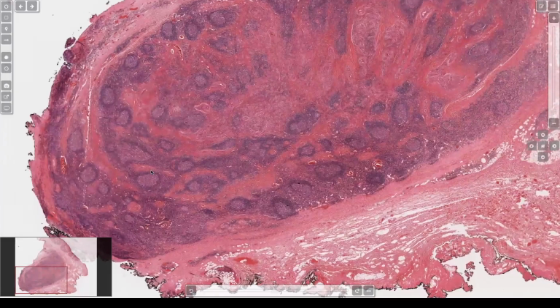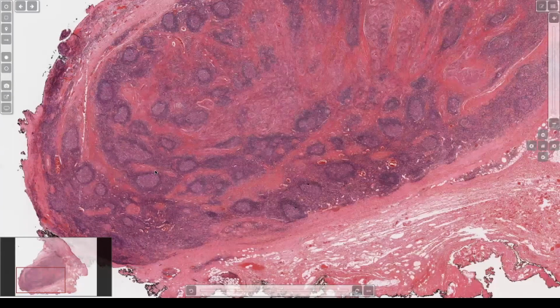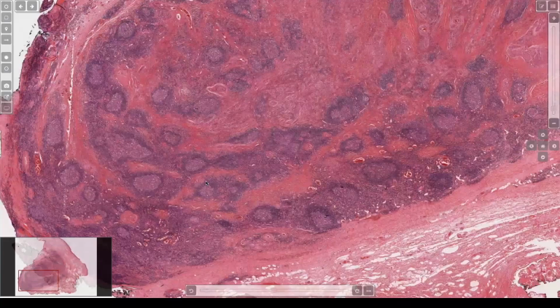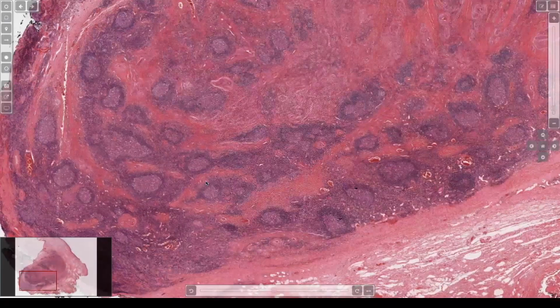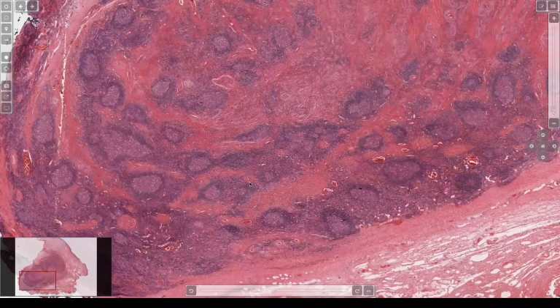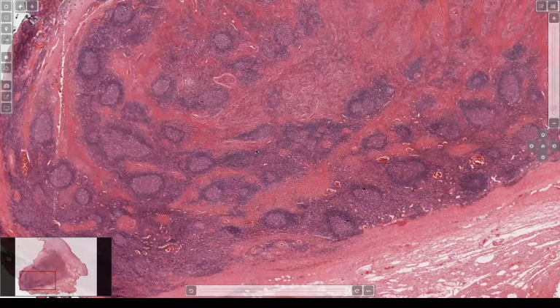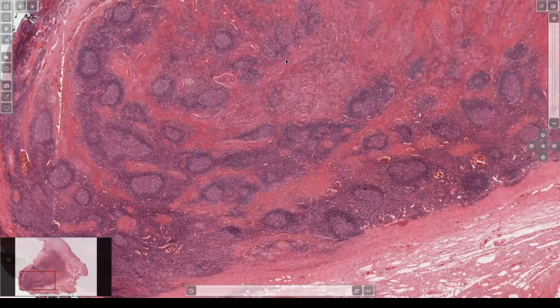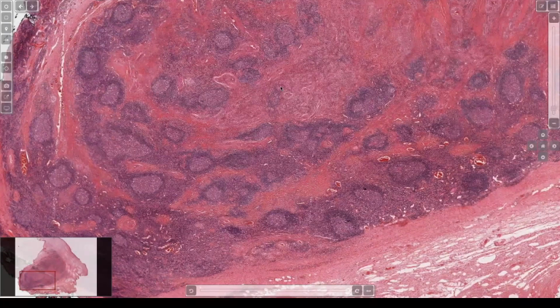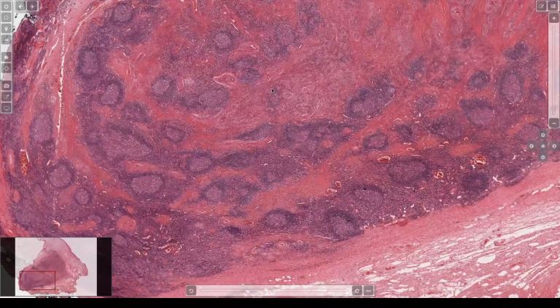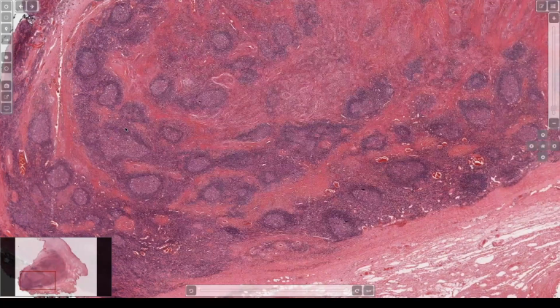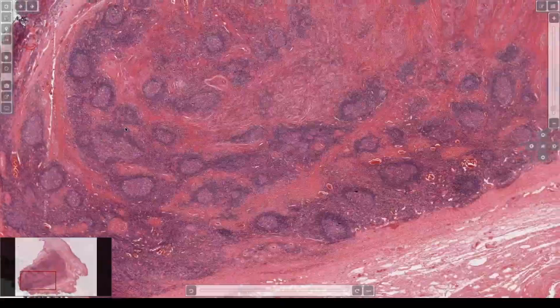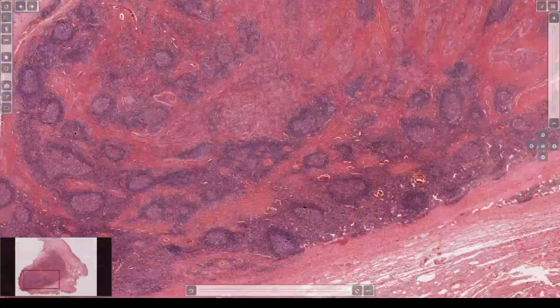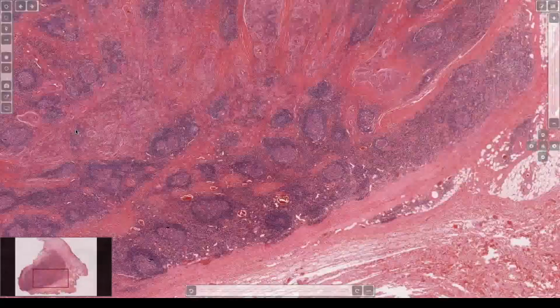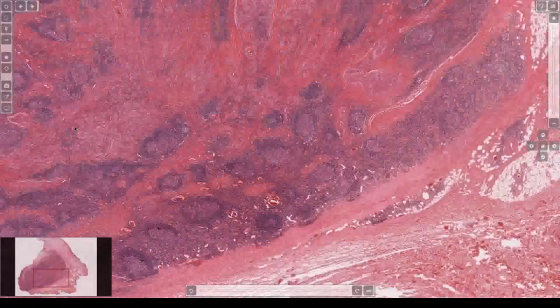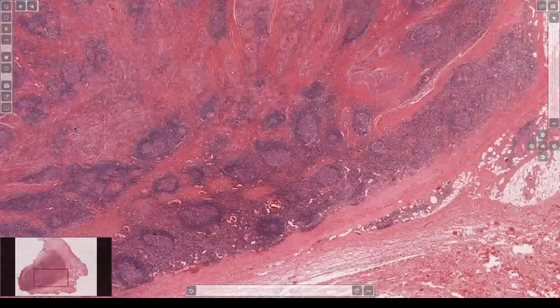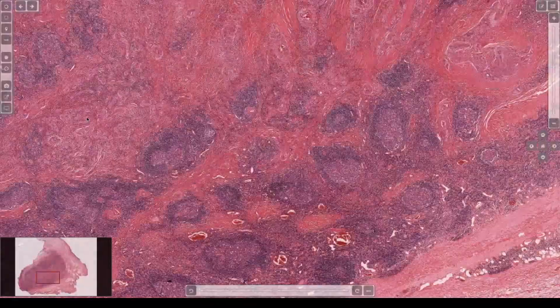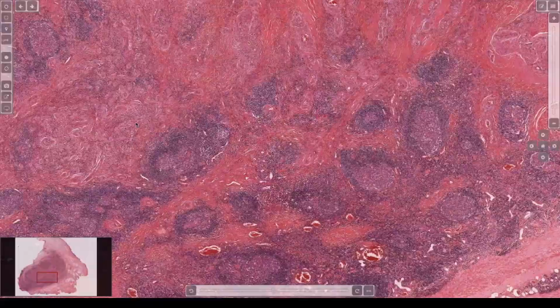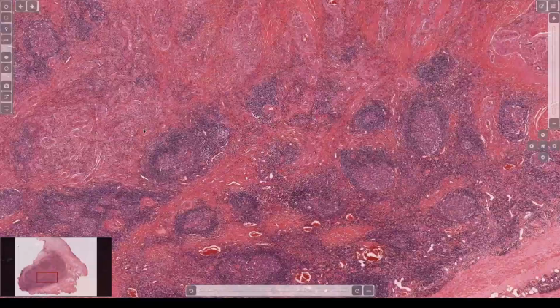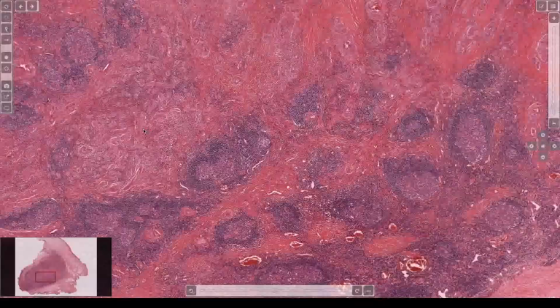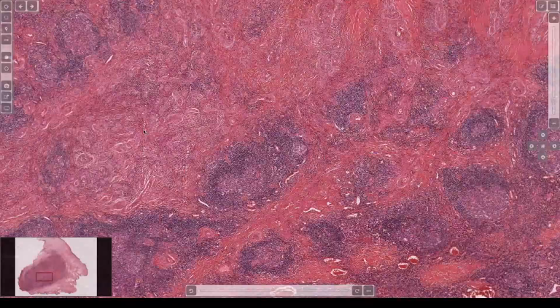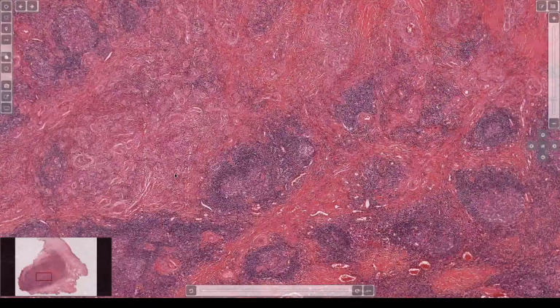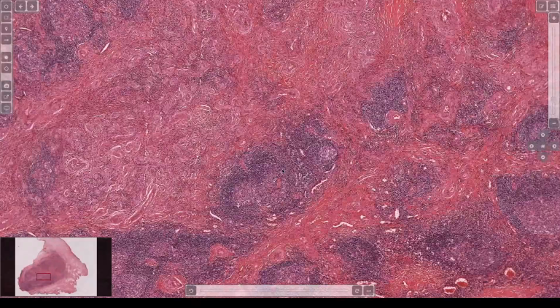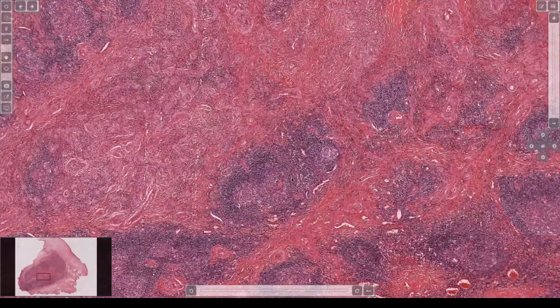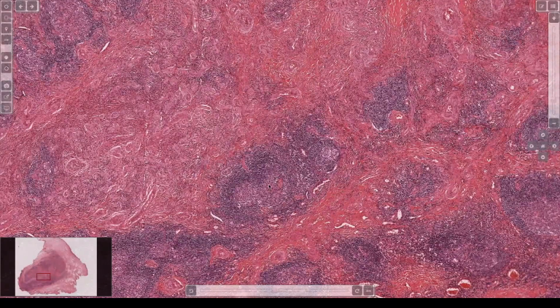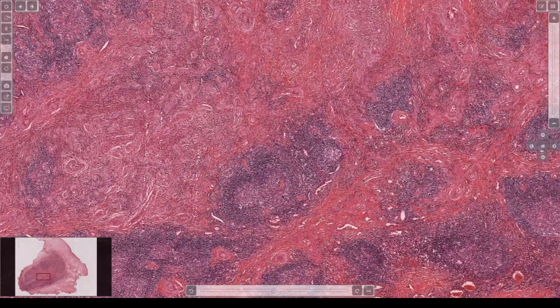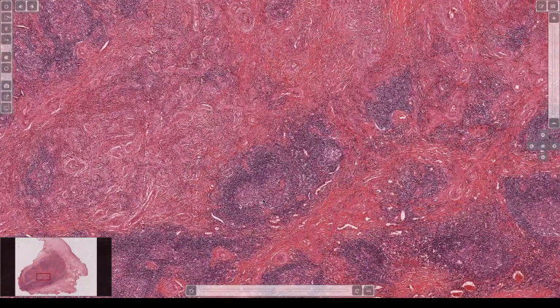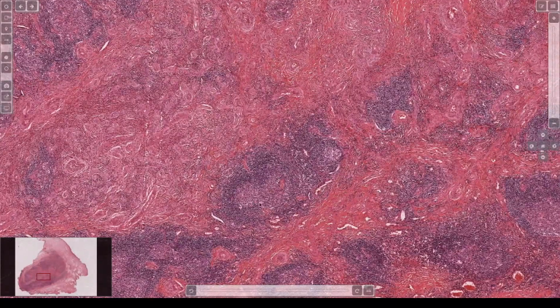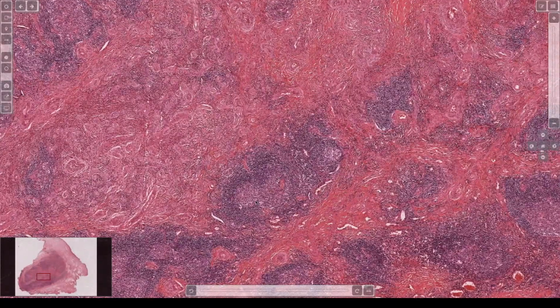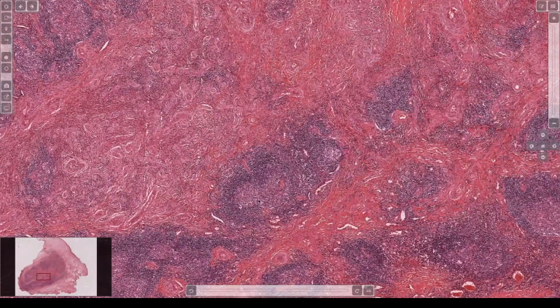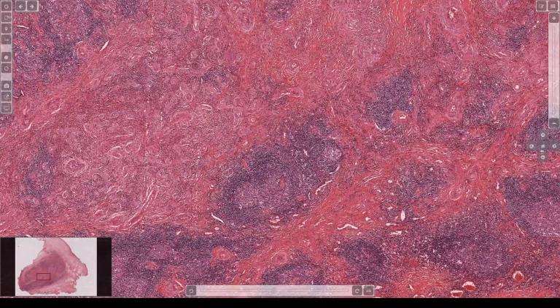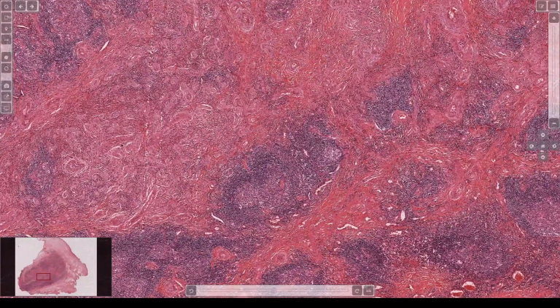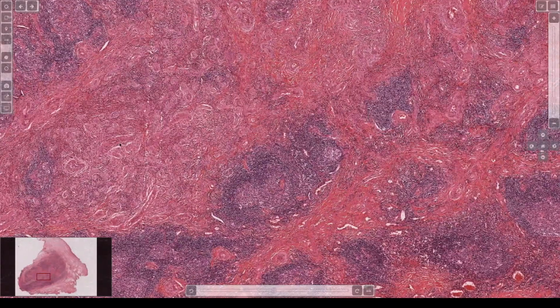I remember now — I was like, what is this? It's a nodule, lymphocytic aggregates with germinal centers.